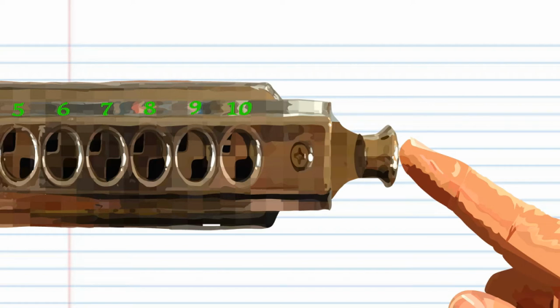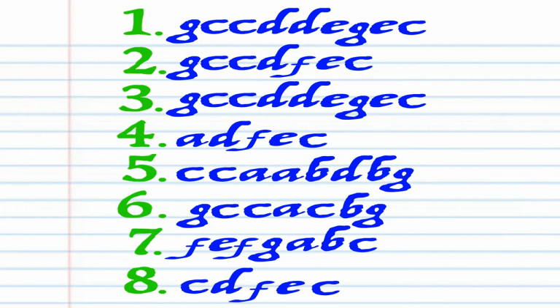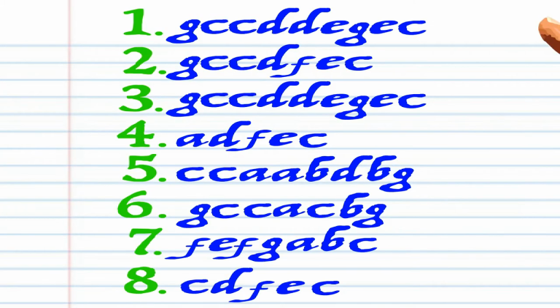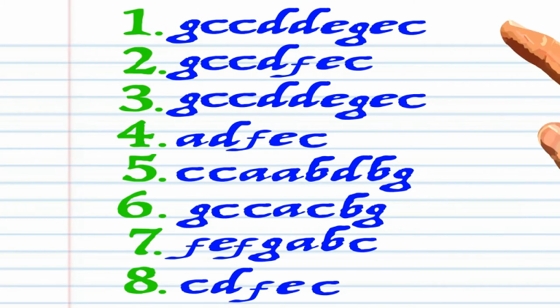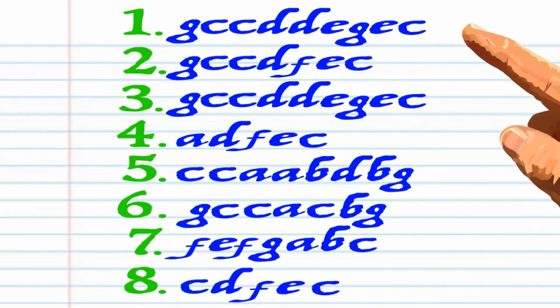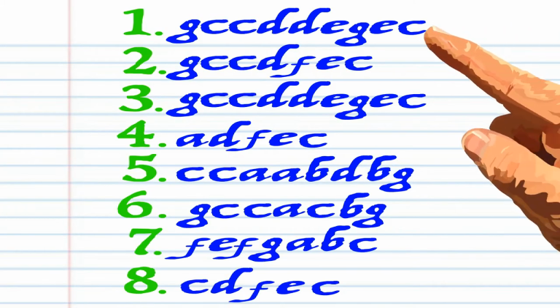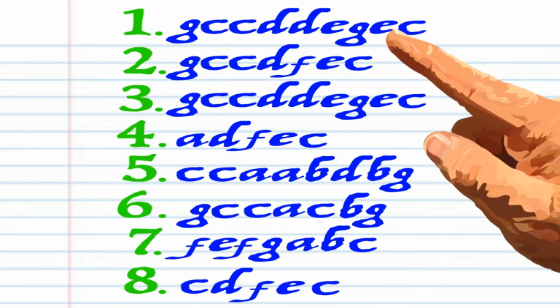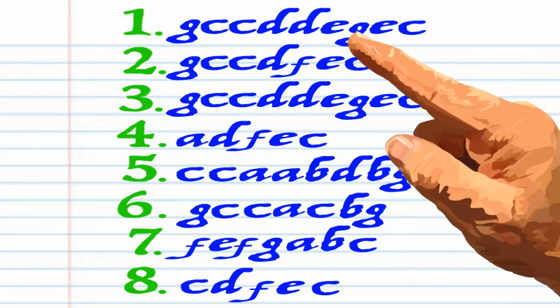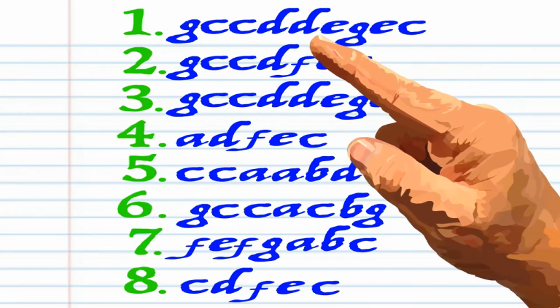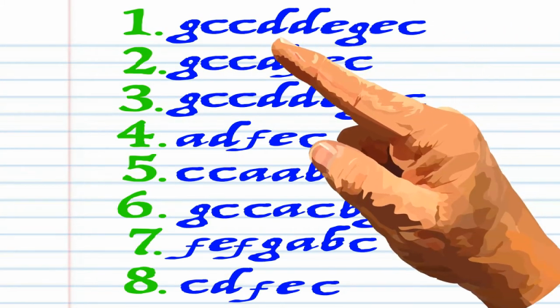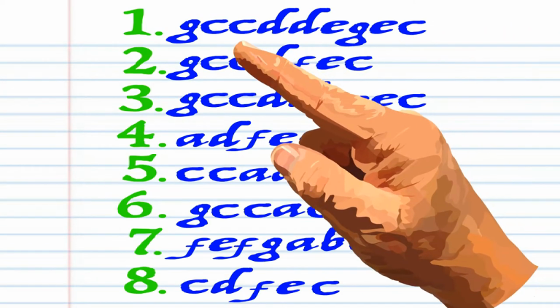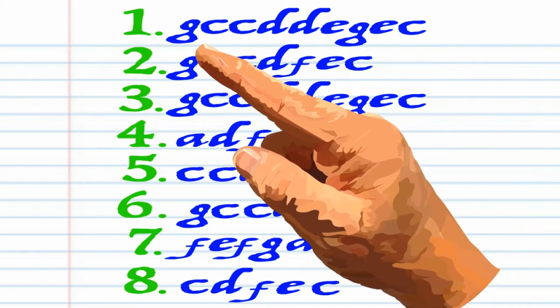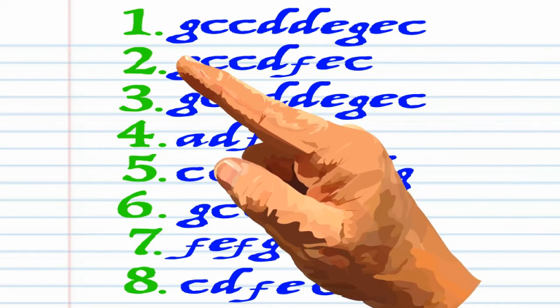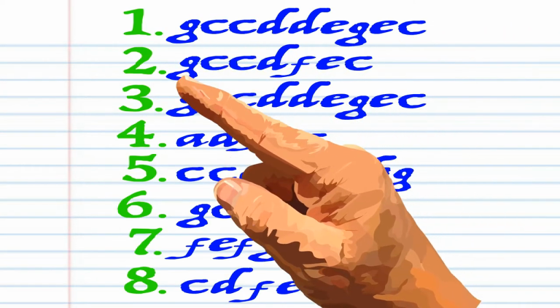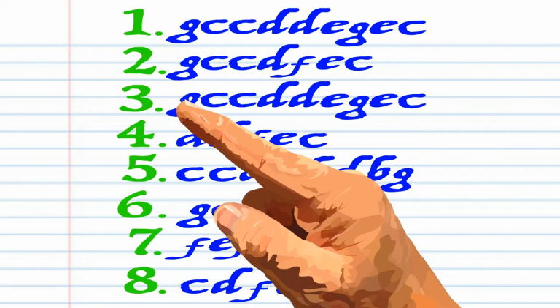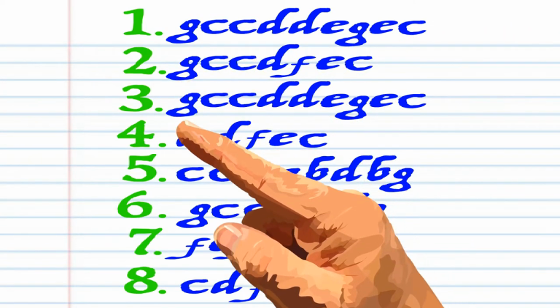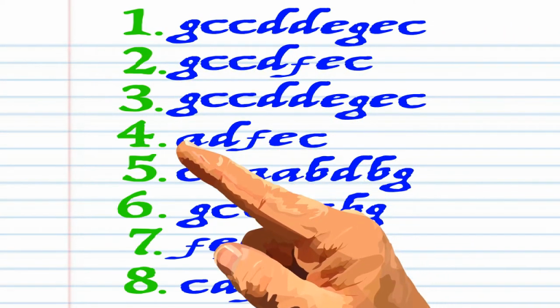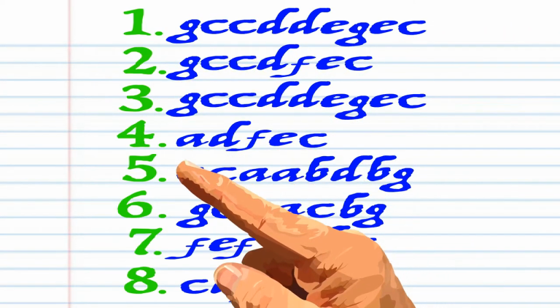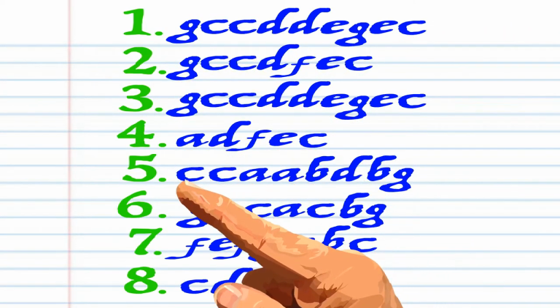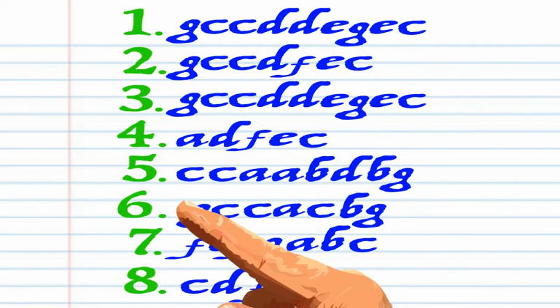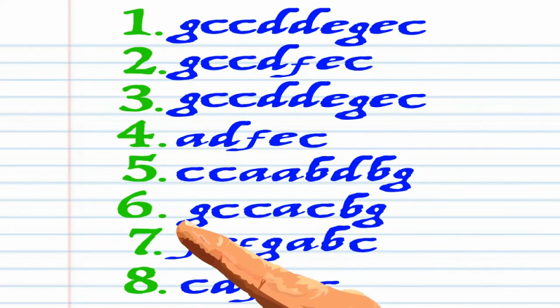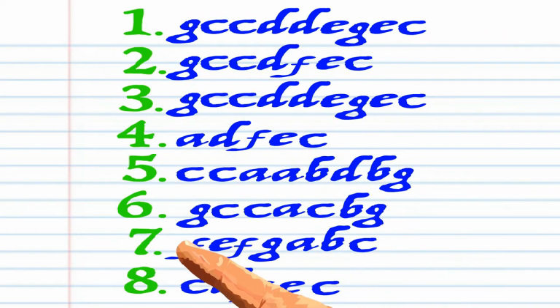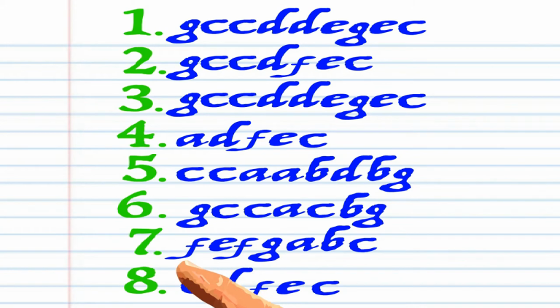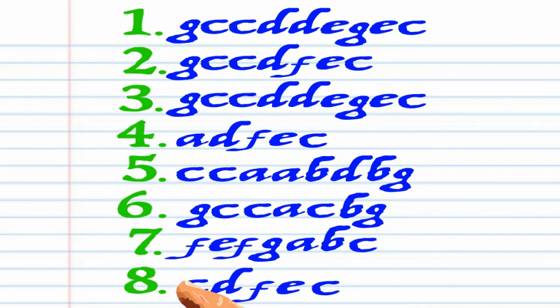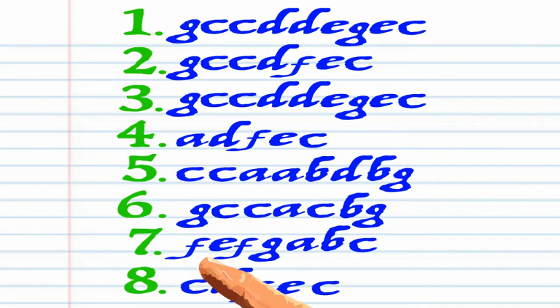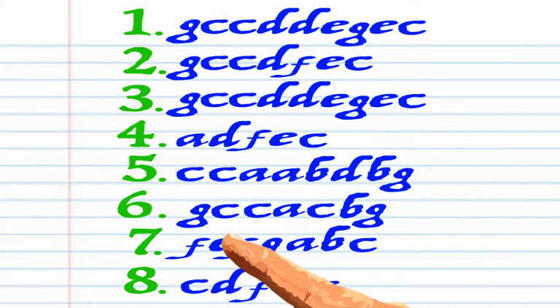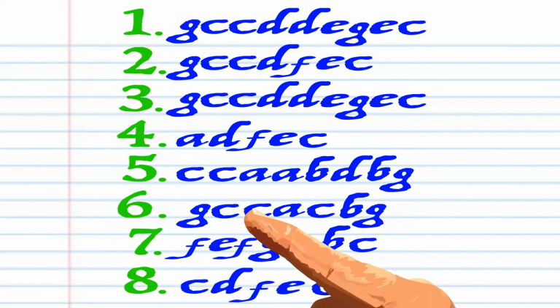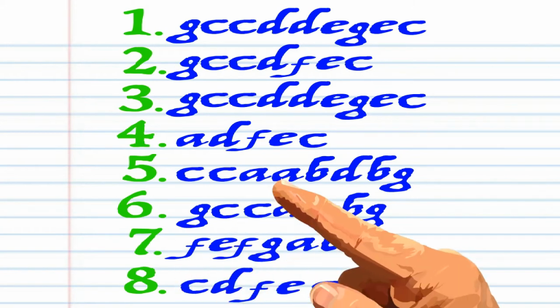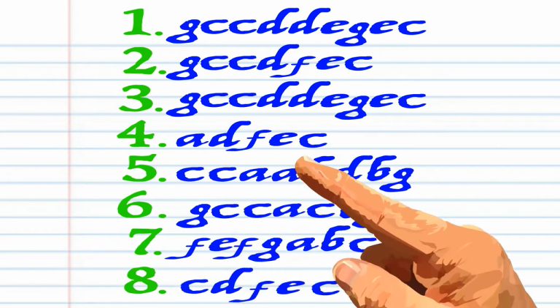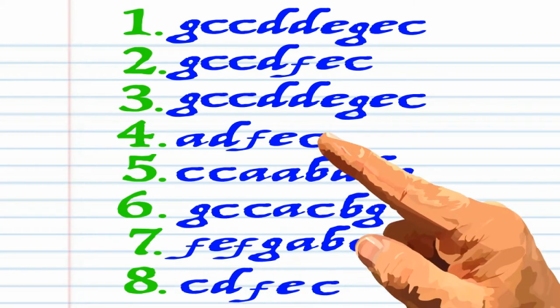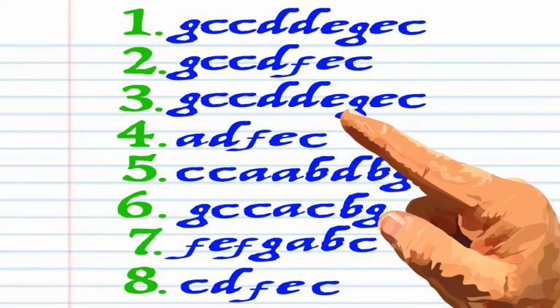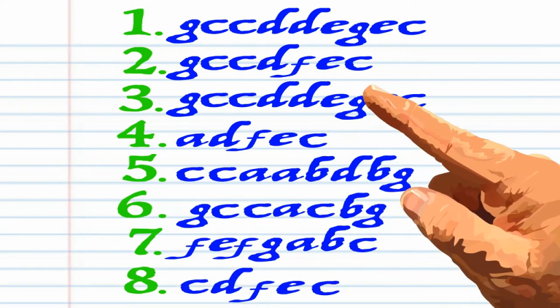Here is what Pop Goes the Weasel looks like when it's written down in the key of C, and here is how it sounds.